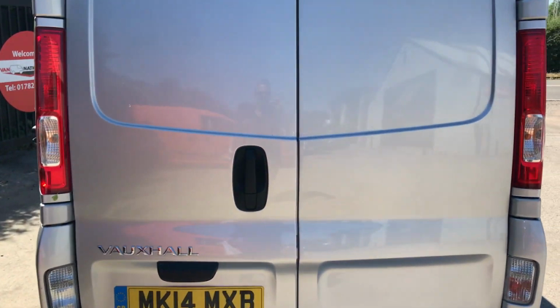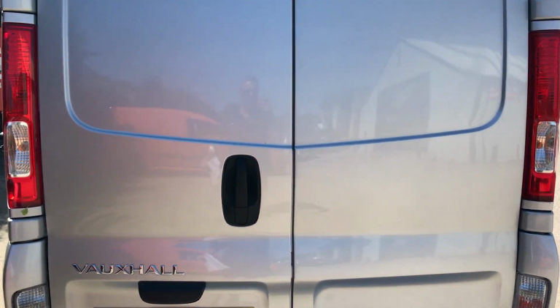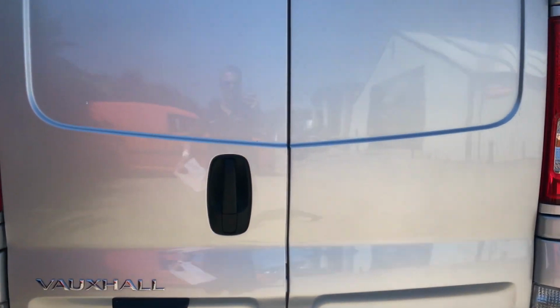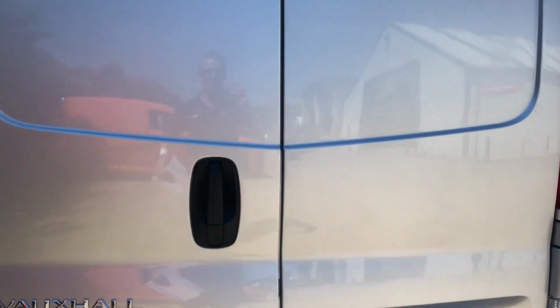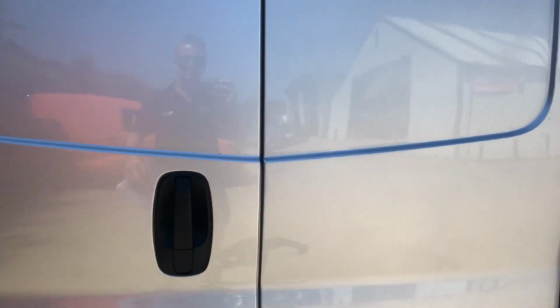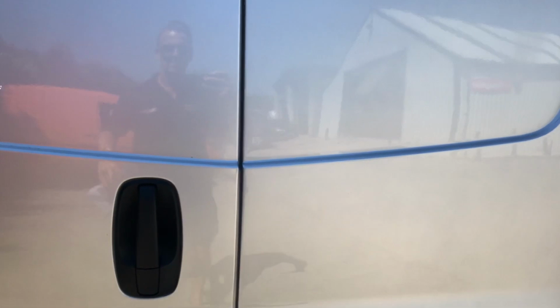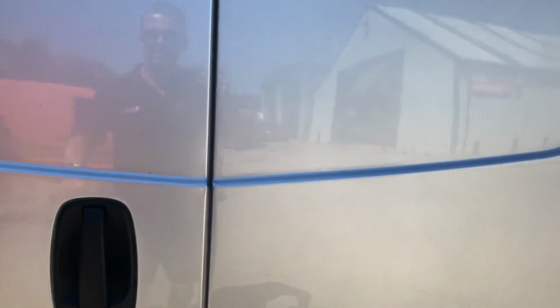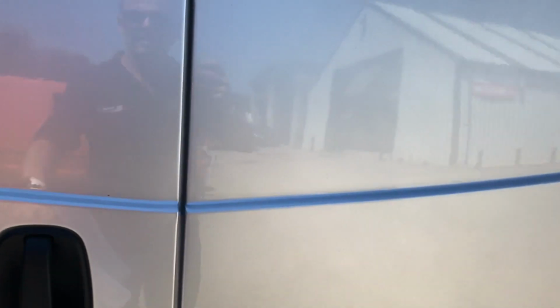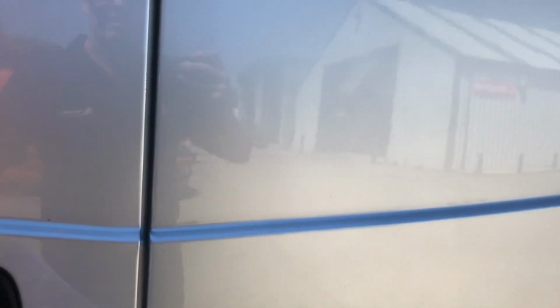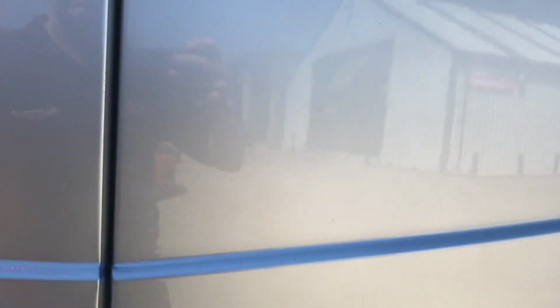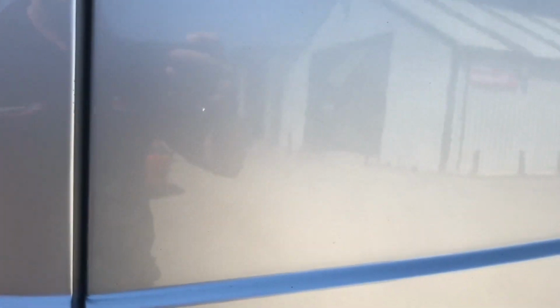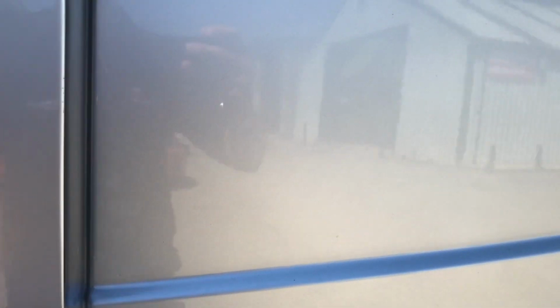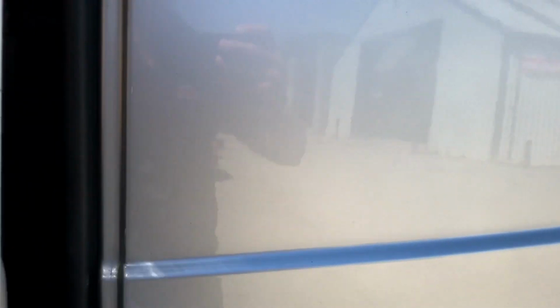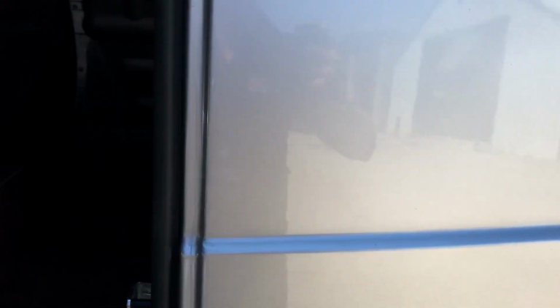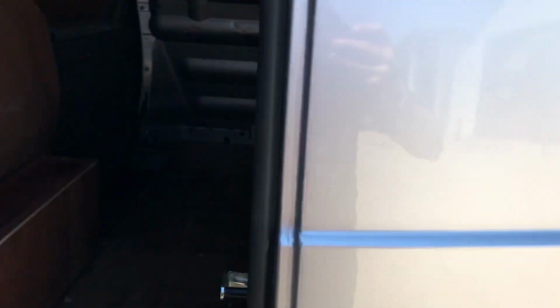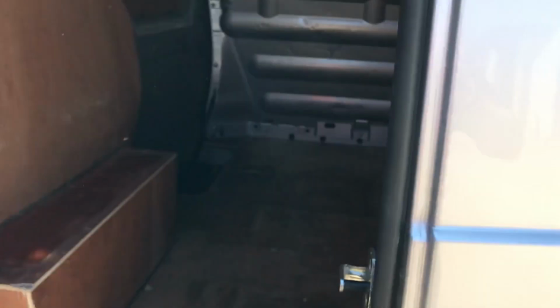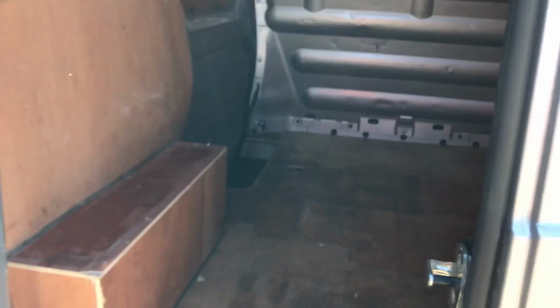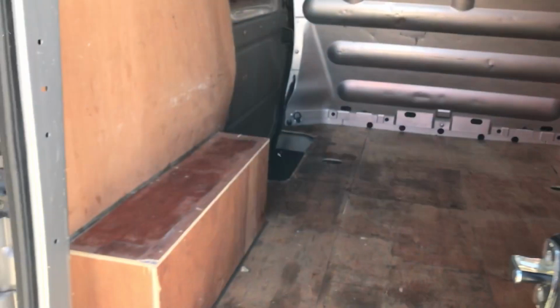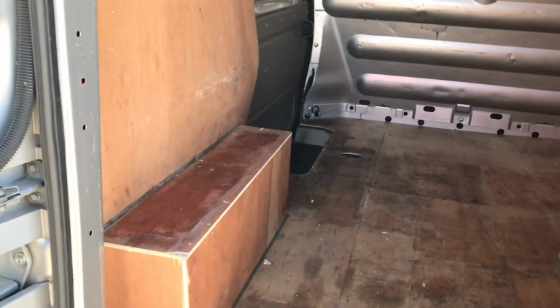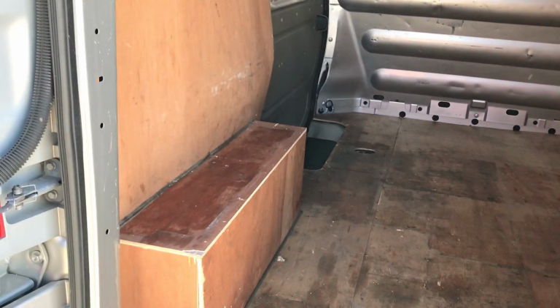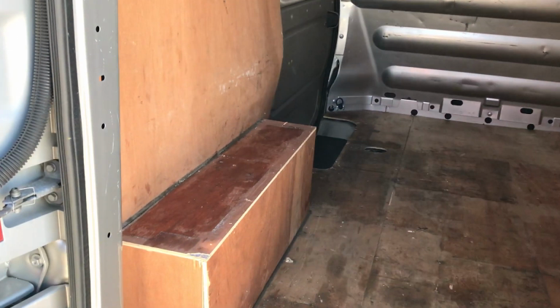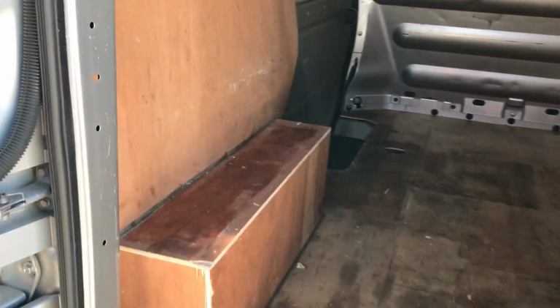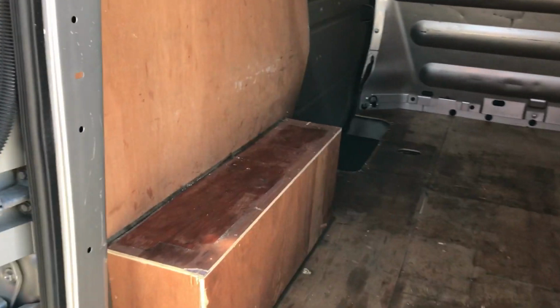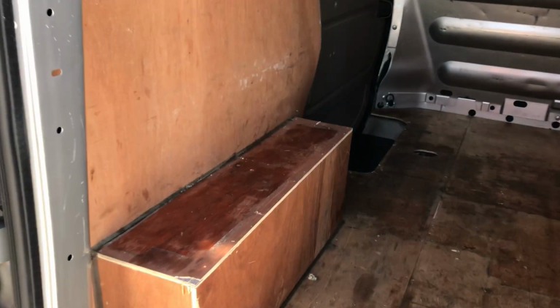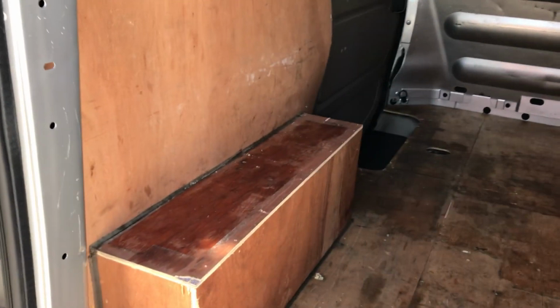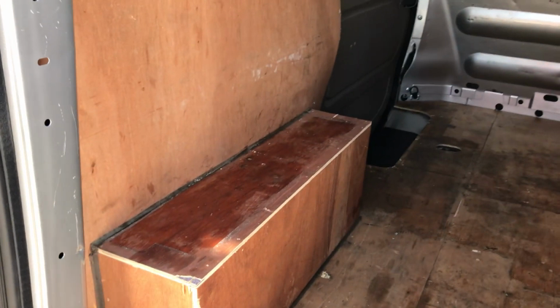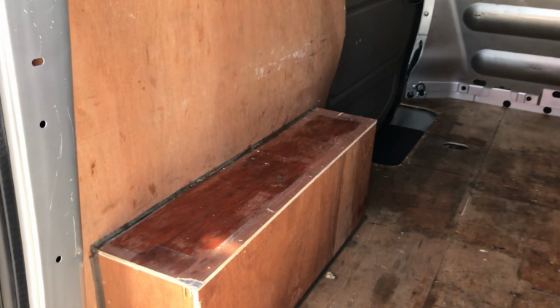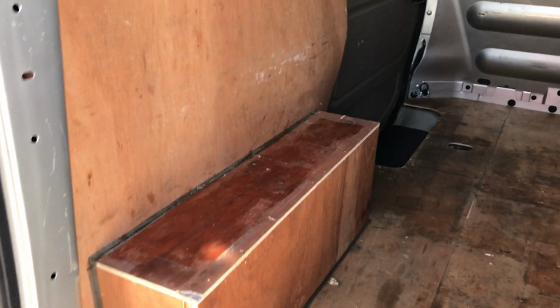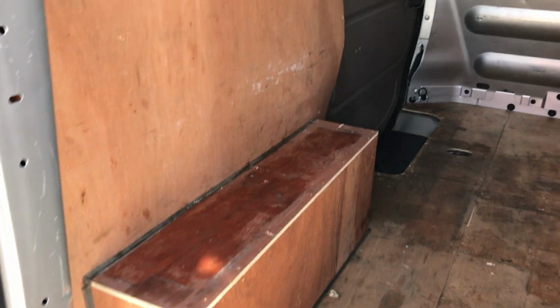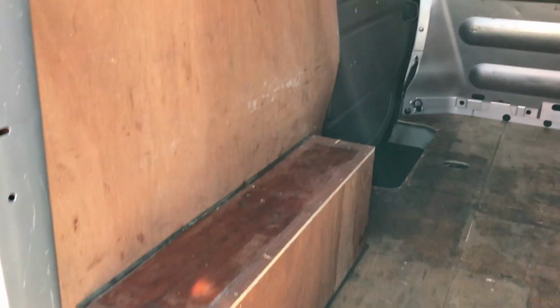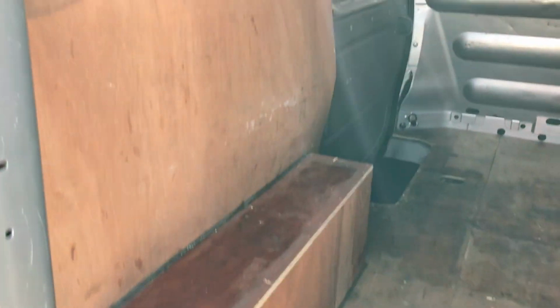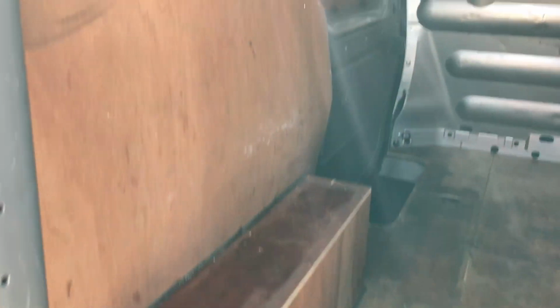I'll show you inside the back. It's also got the car lining throughout.